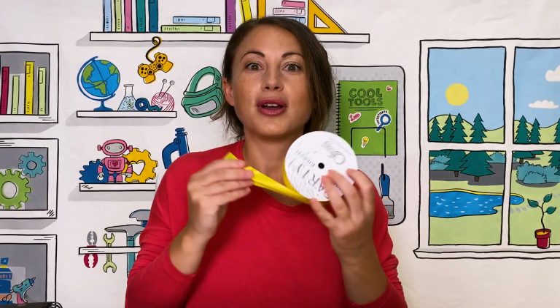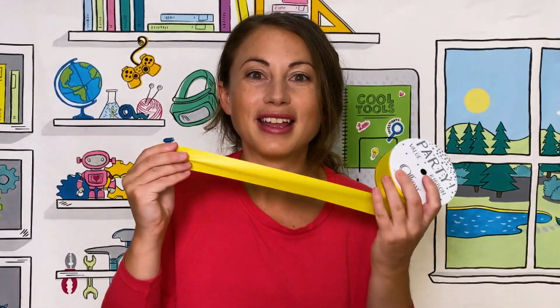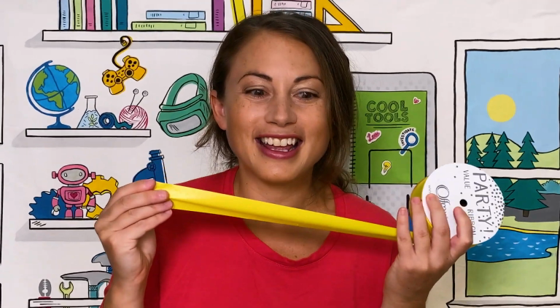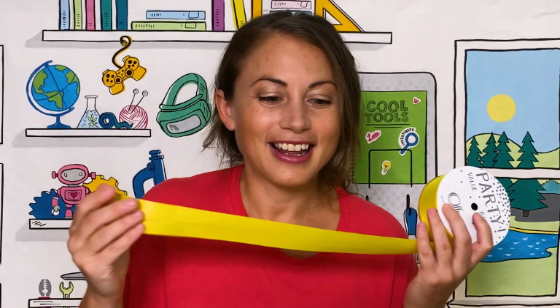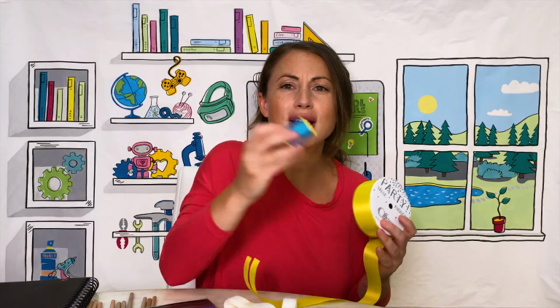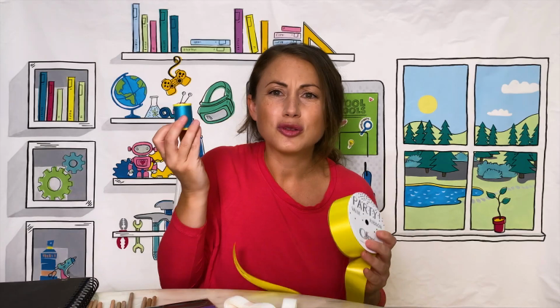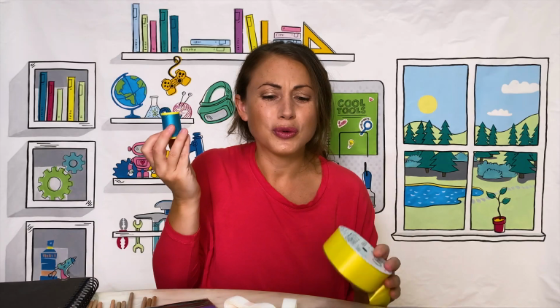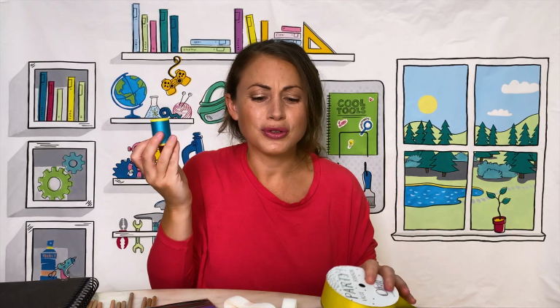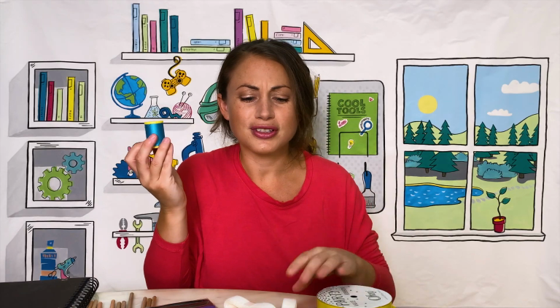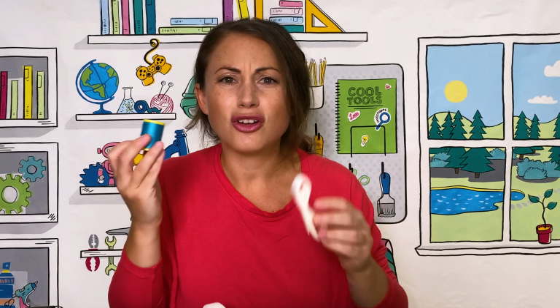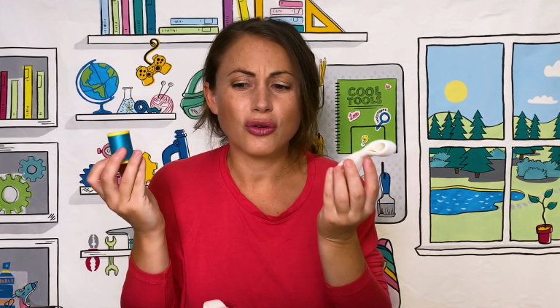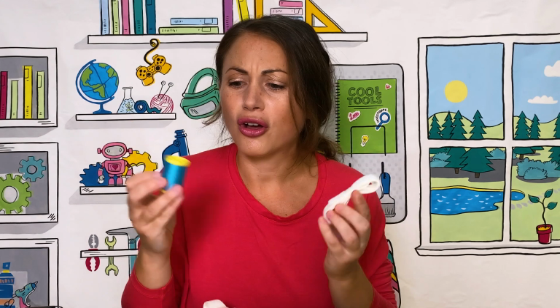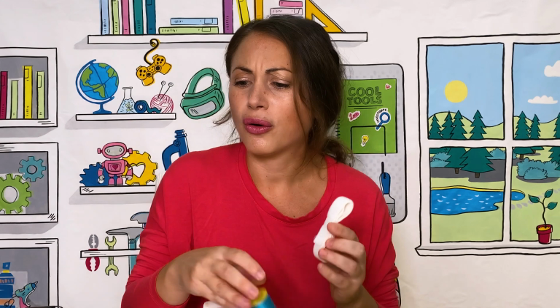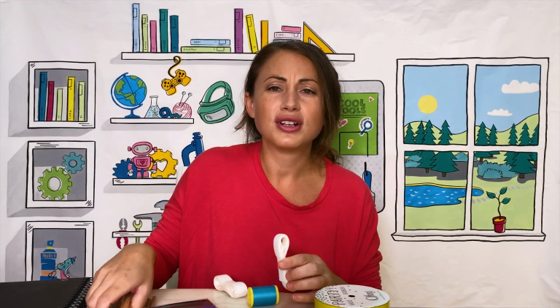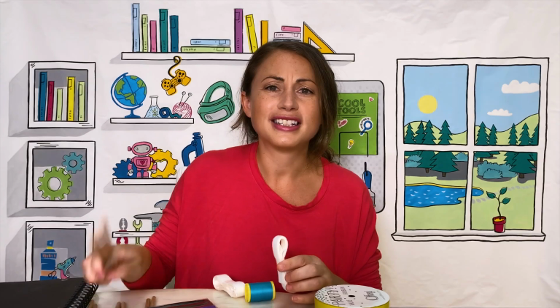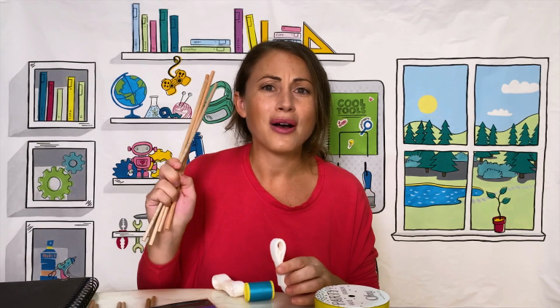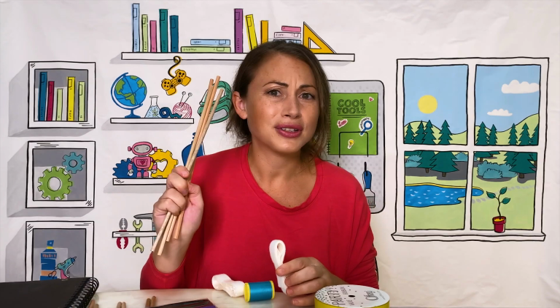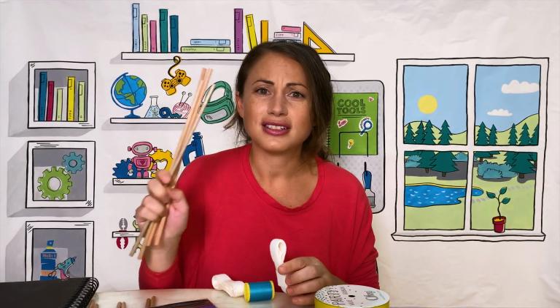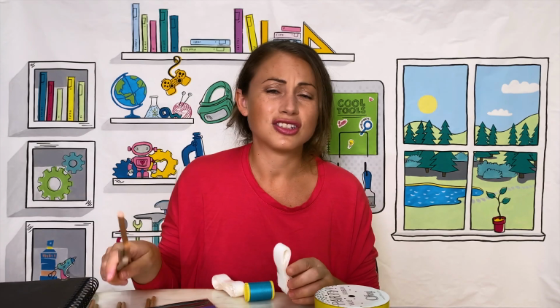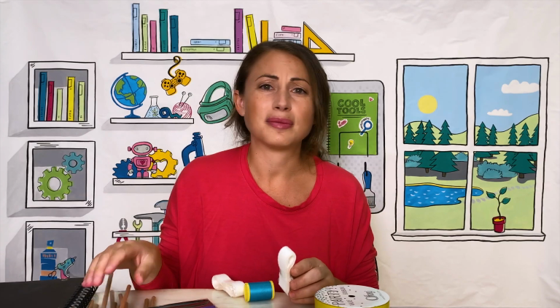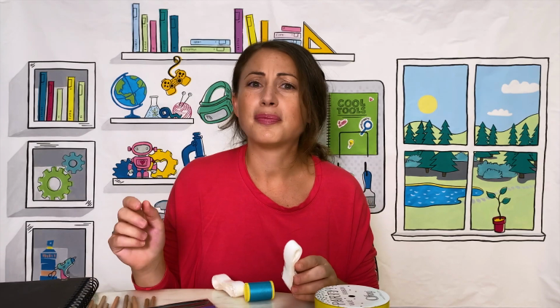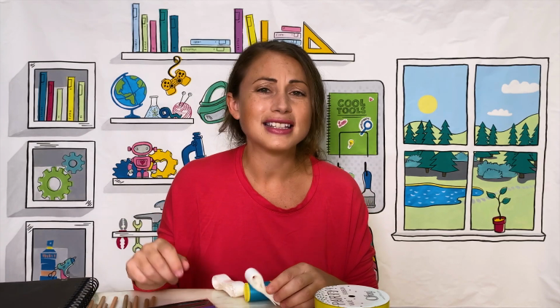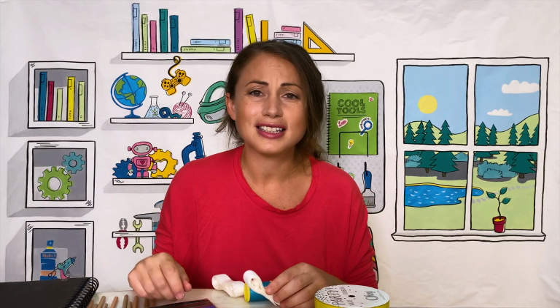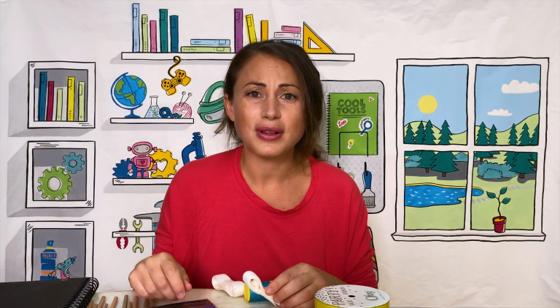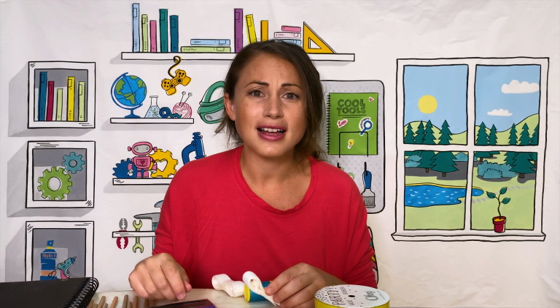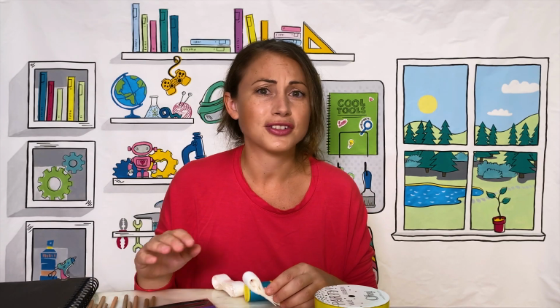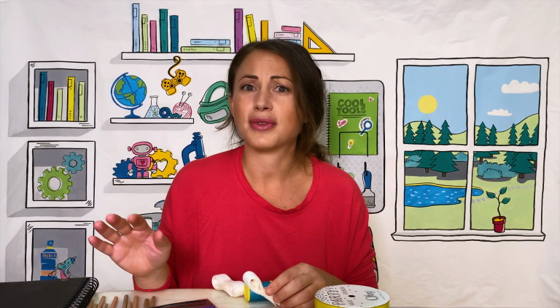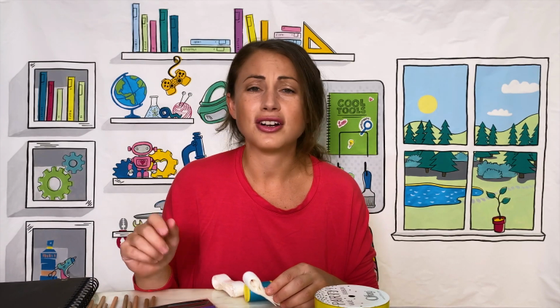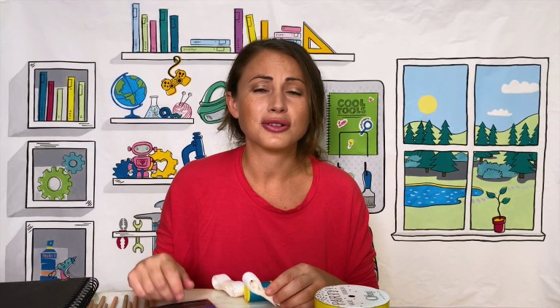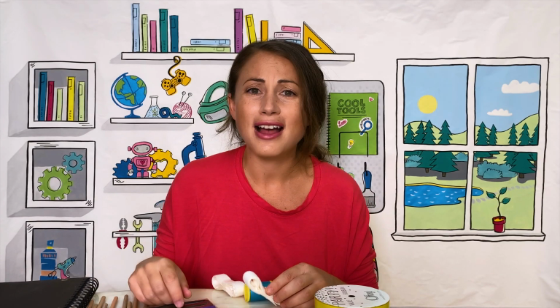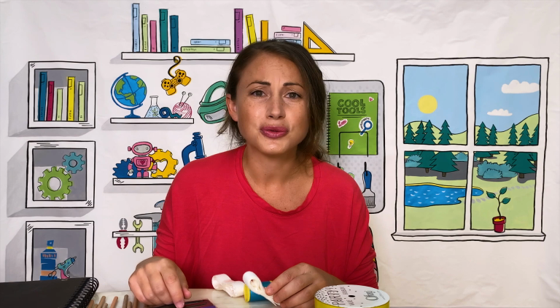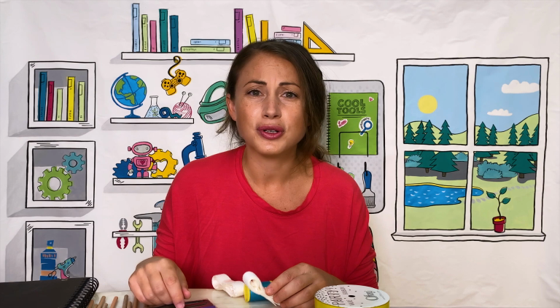Ribbon, thread spools, velcro, wooden dowels — just basic supplies from the arts and crafts room.